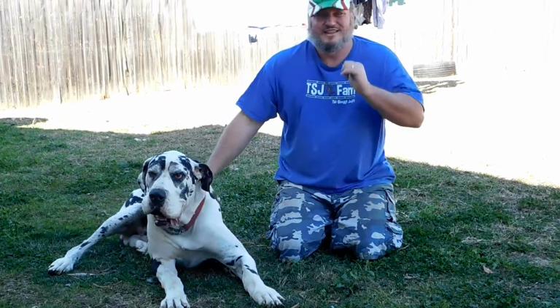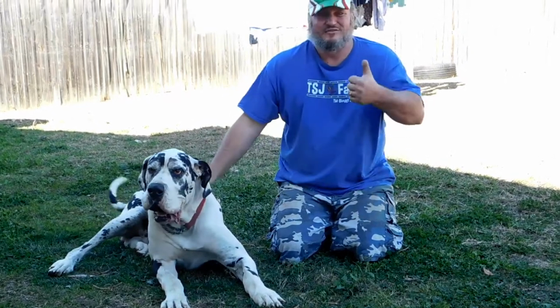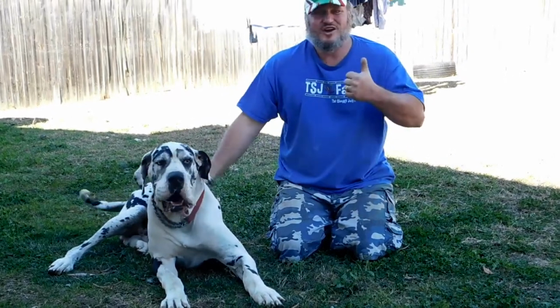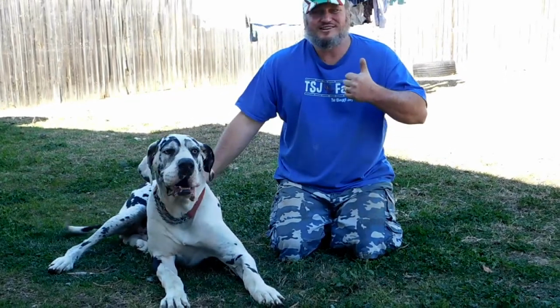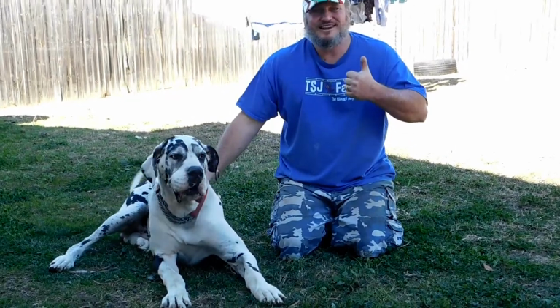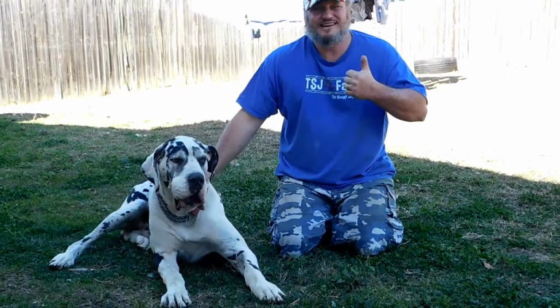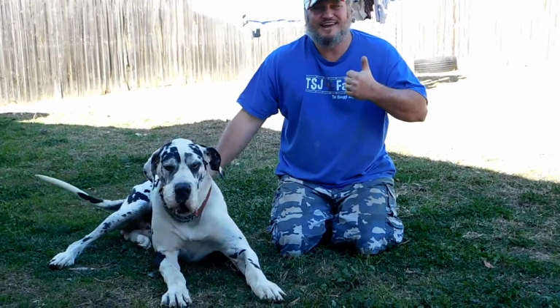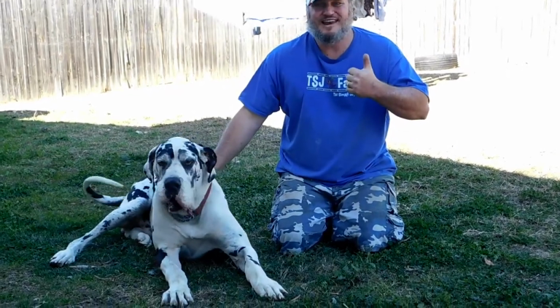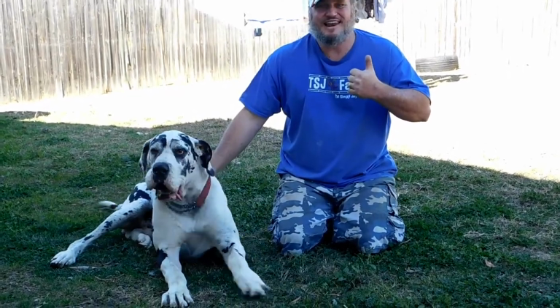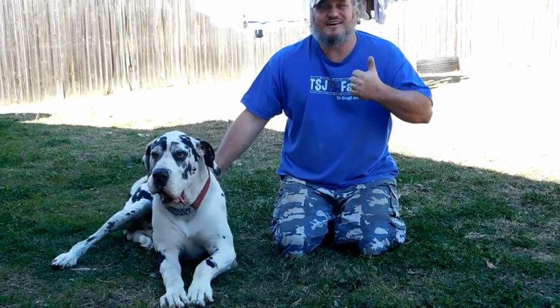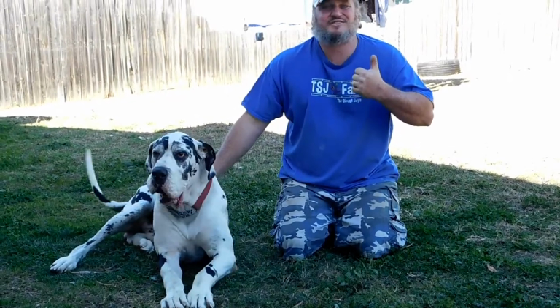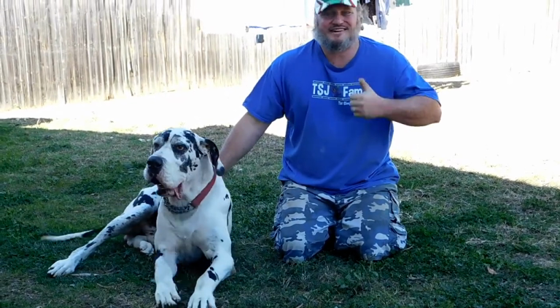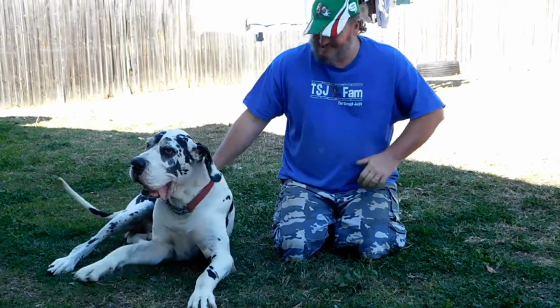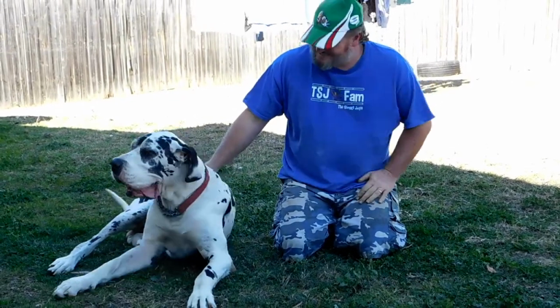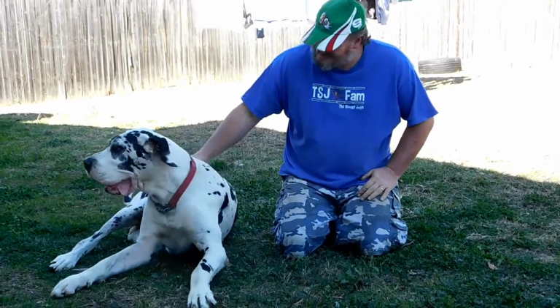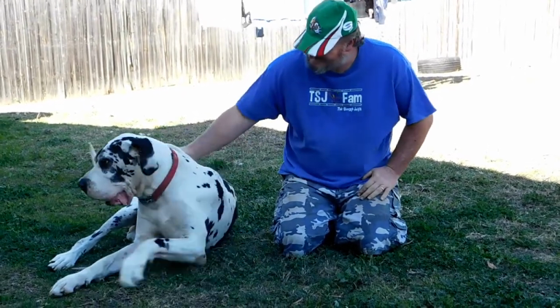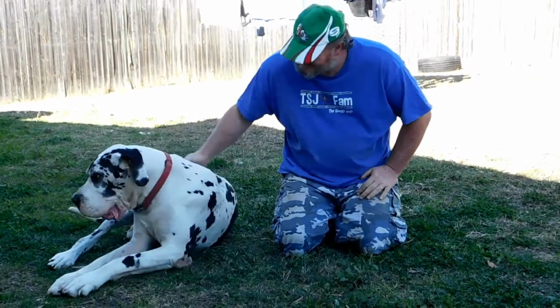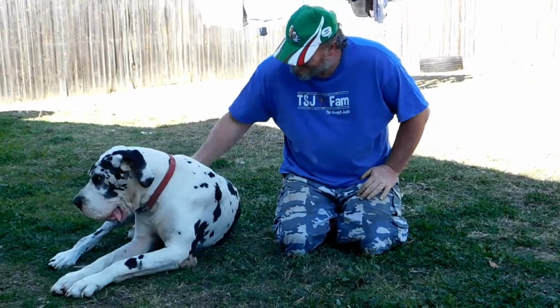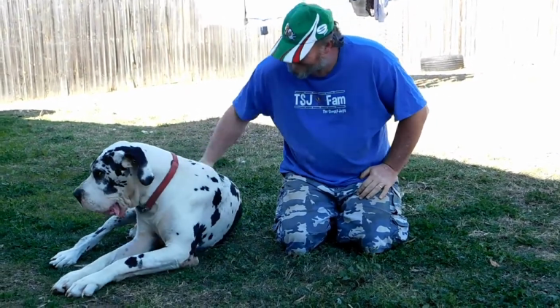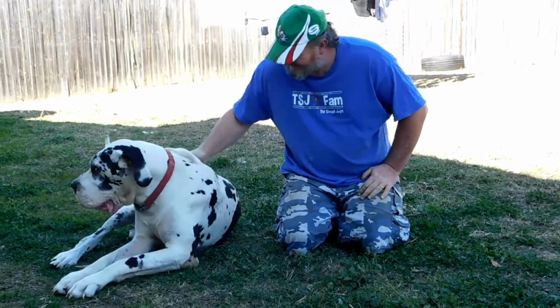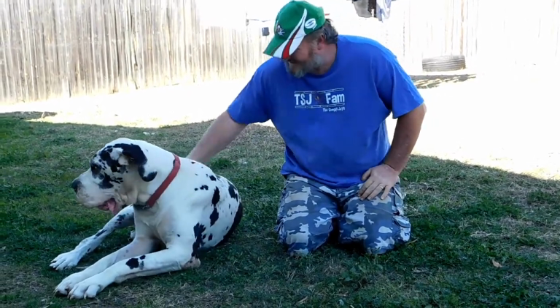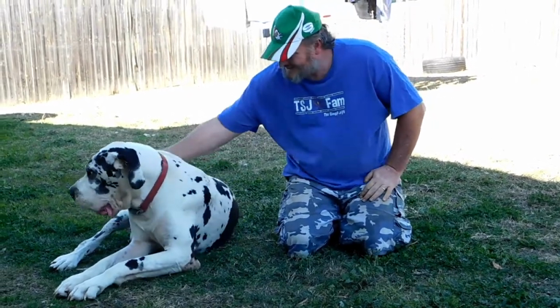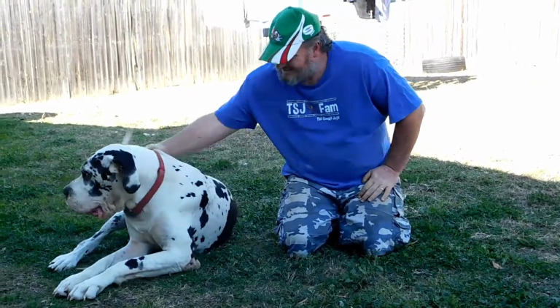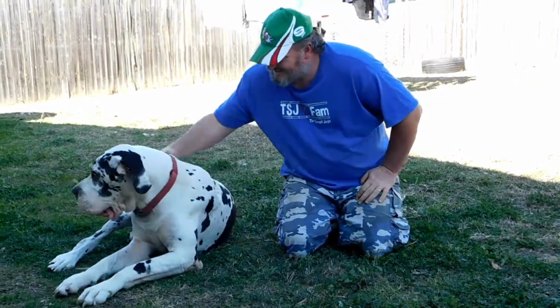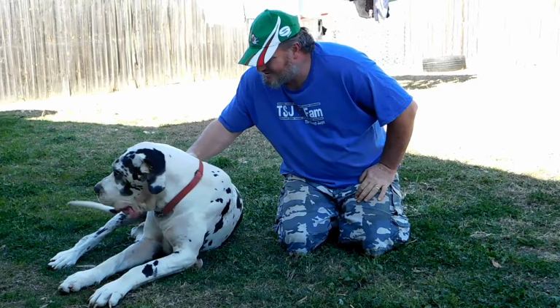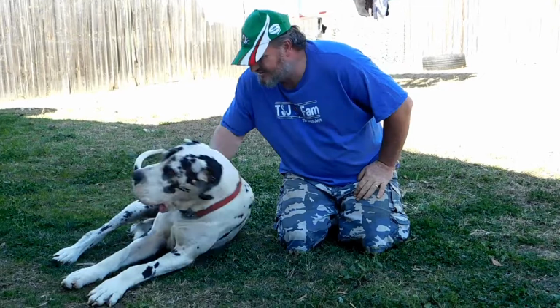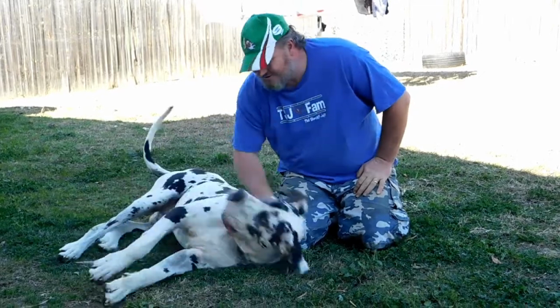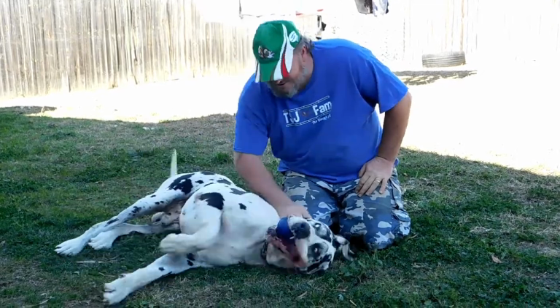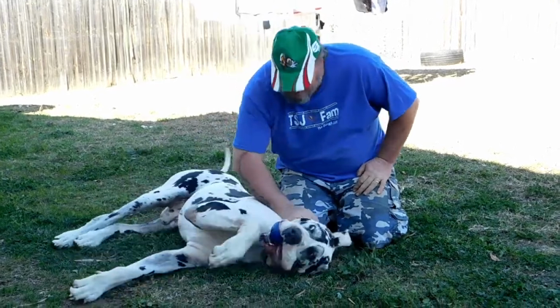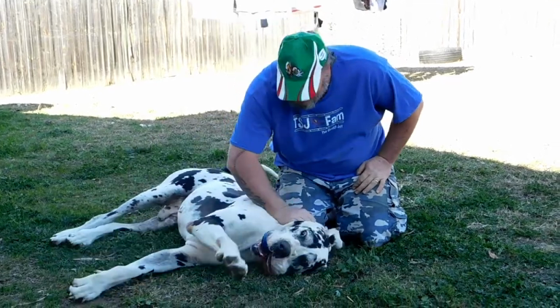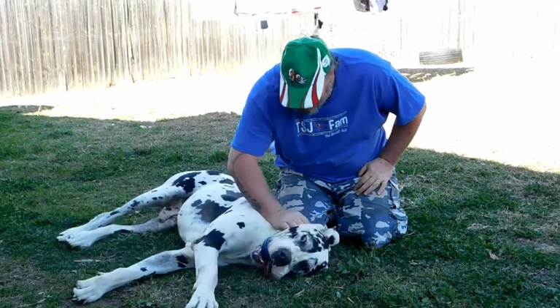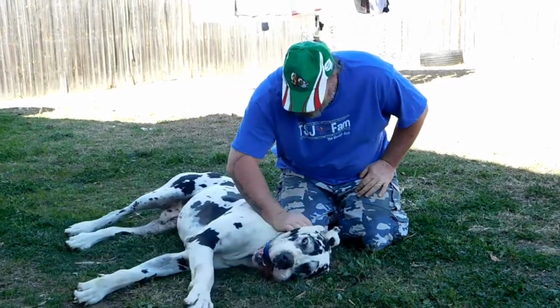The verdict's in — he loves it. You like your new teeth?